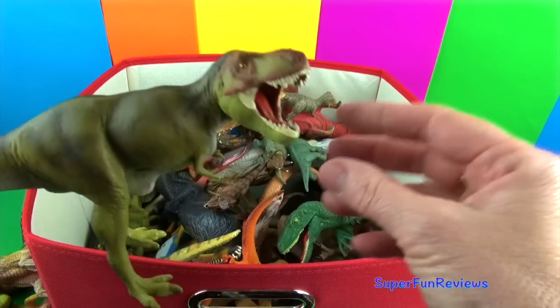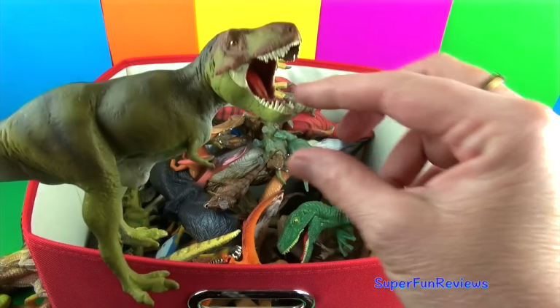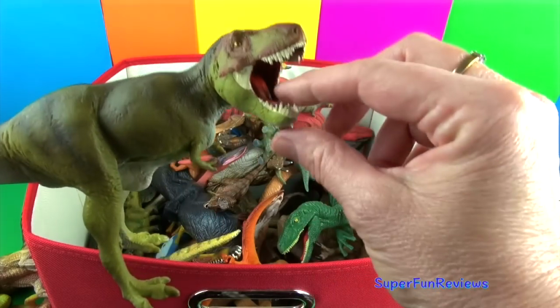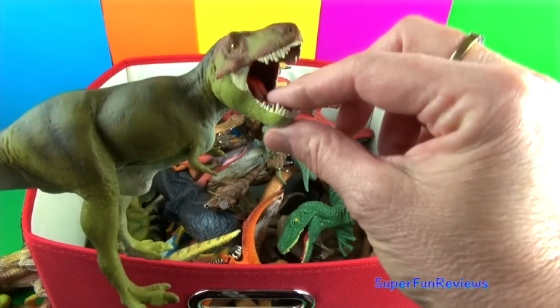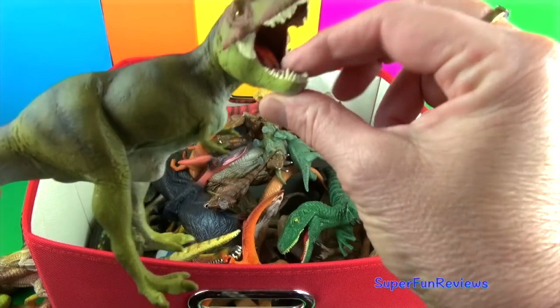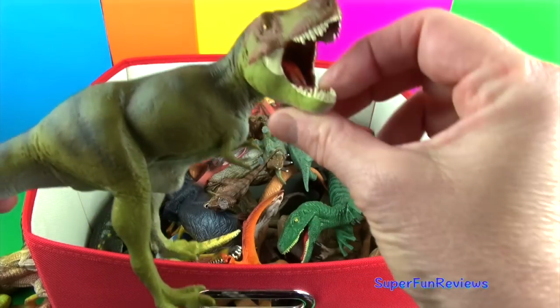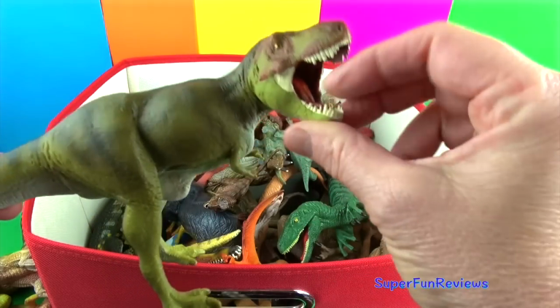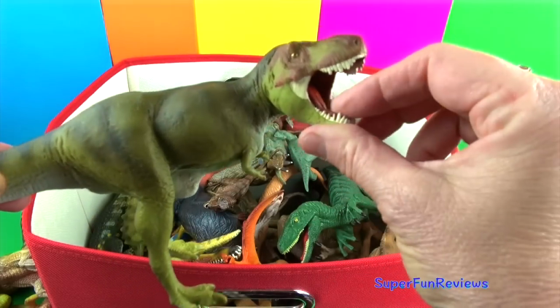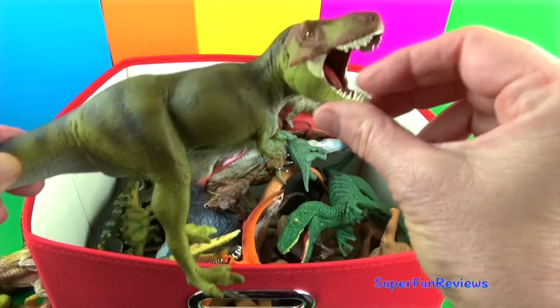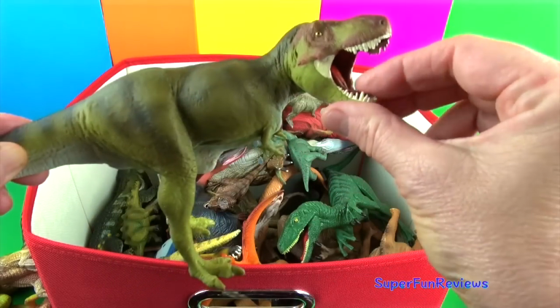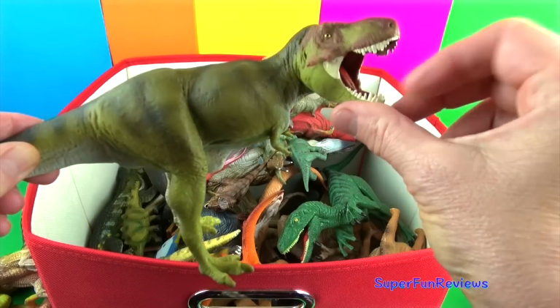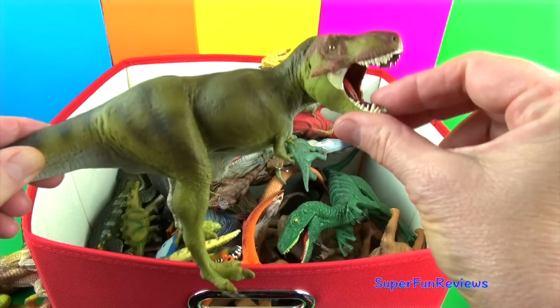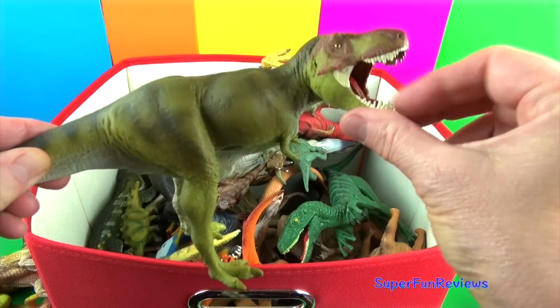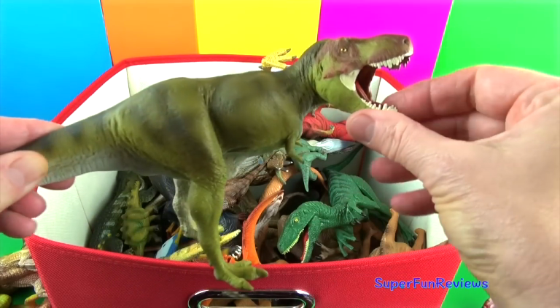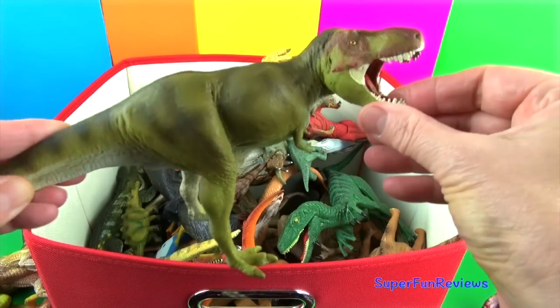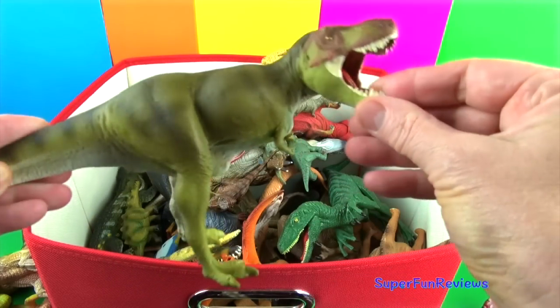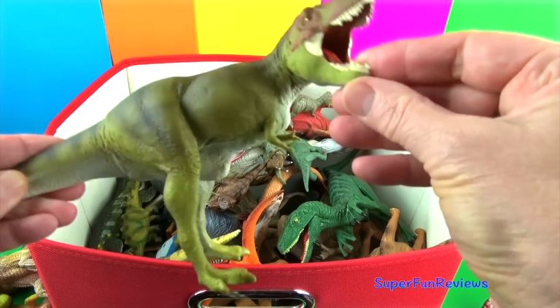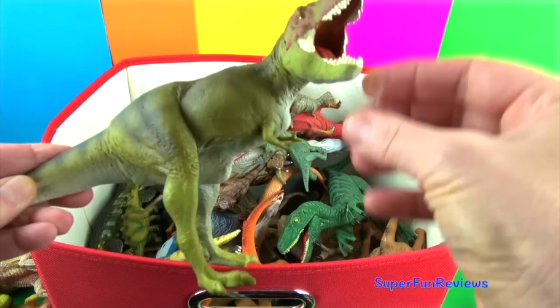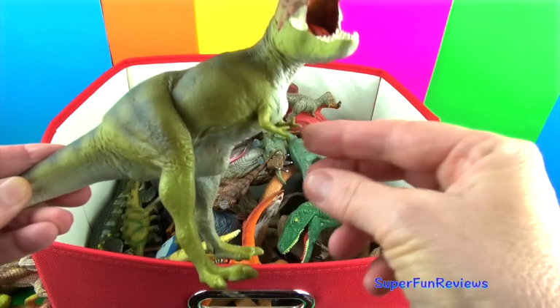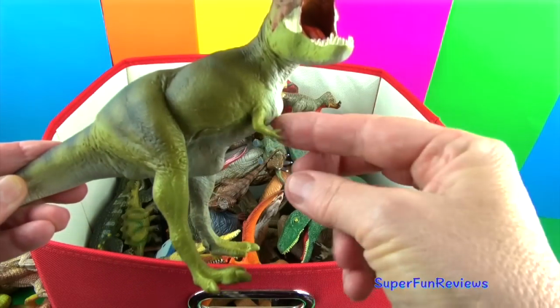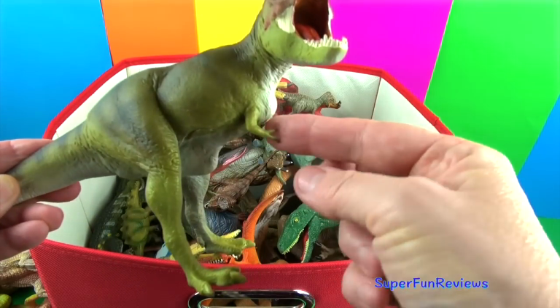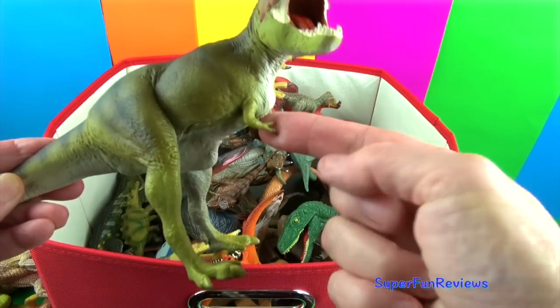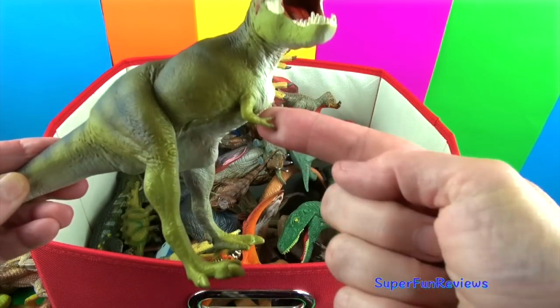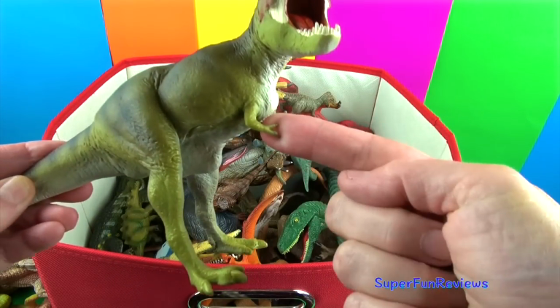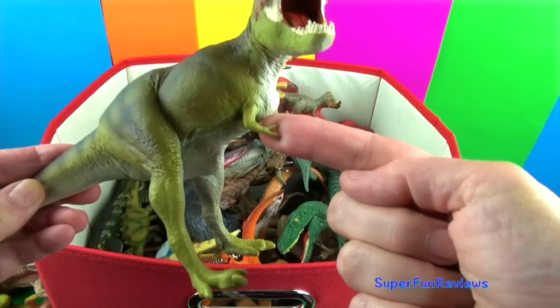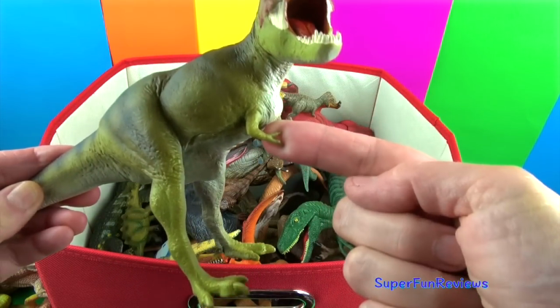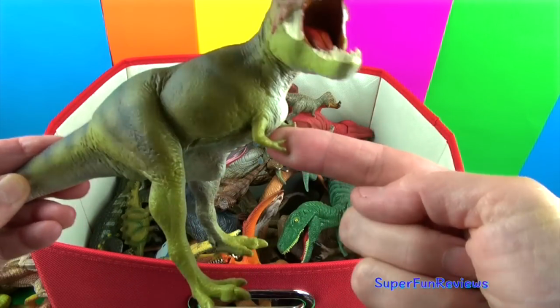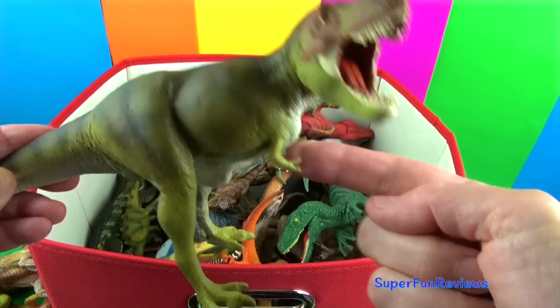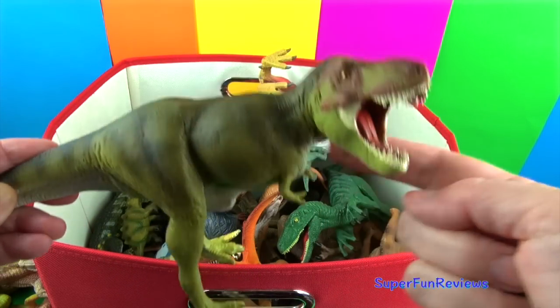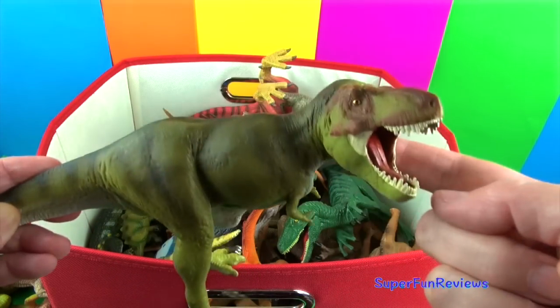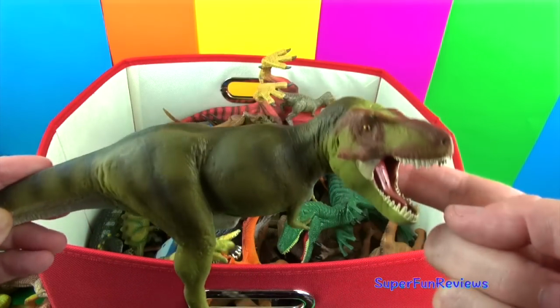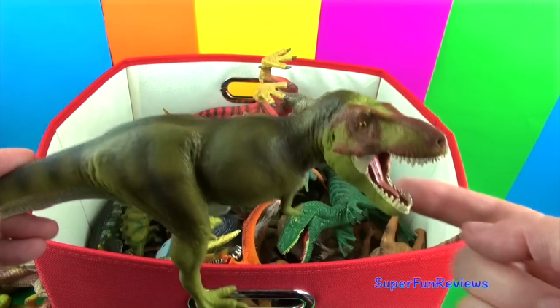T-Rex. Typical length for a Tyrannosaurus could be up to 42 feet long.